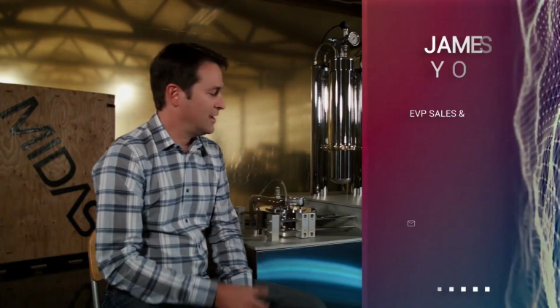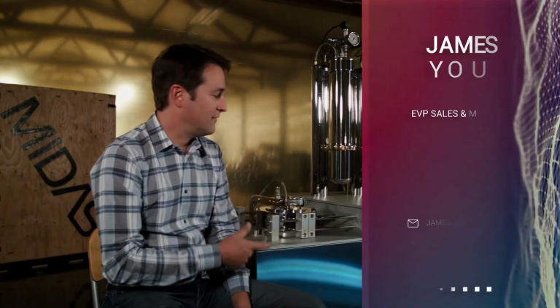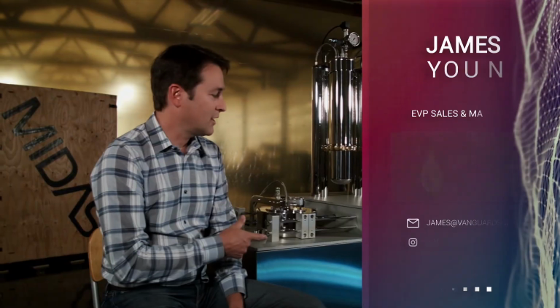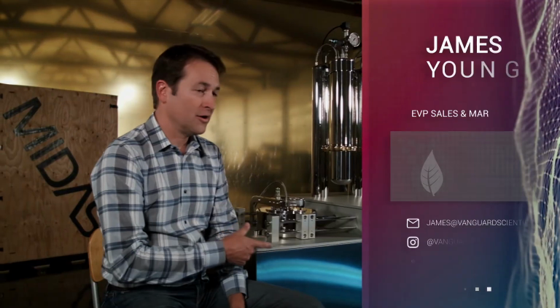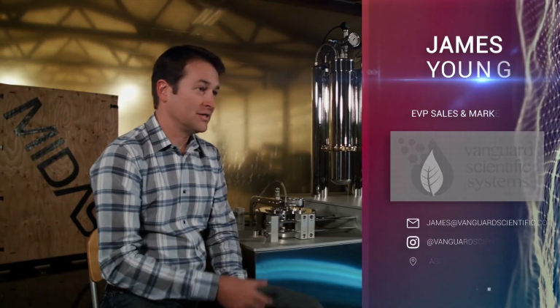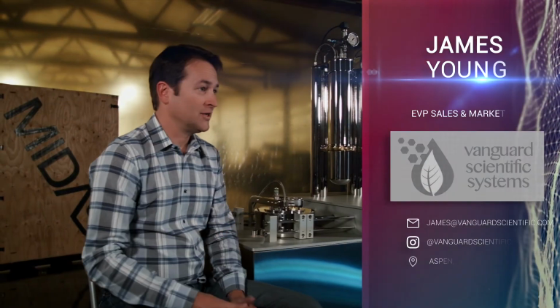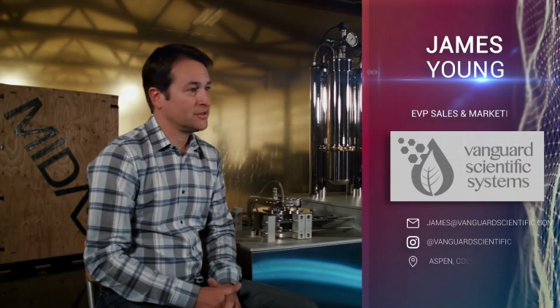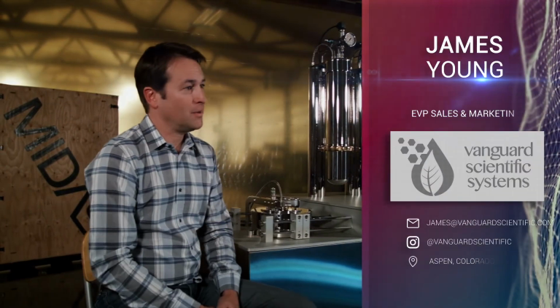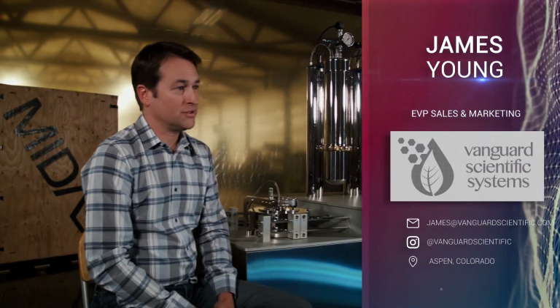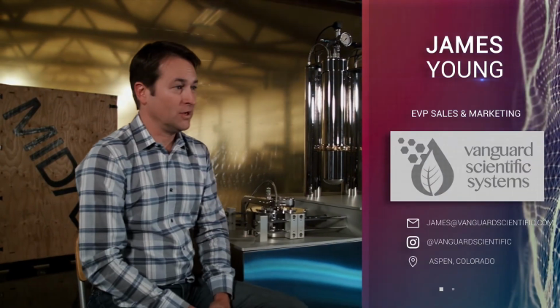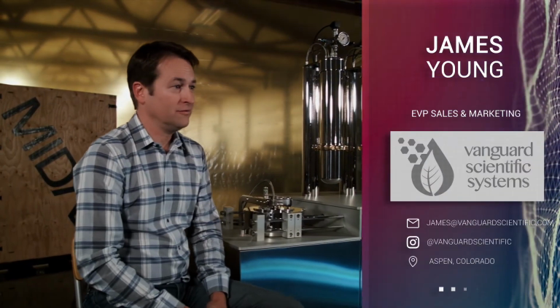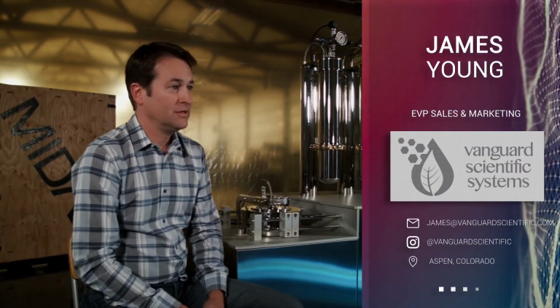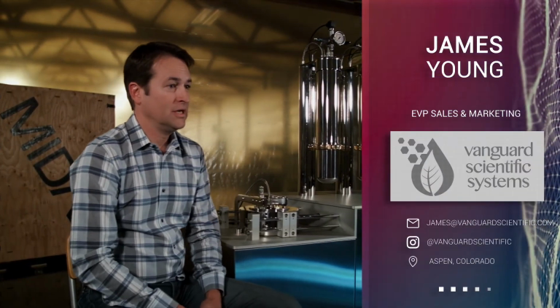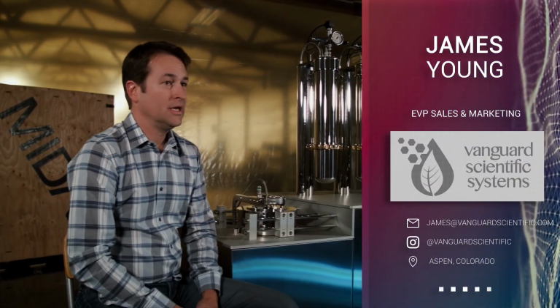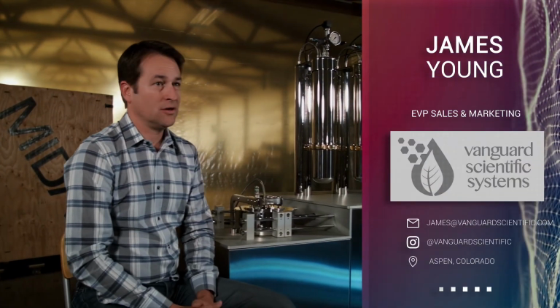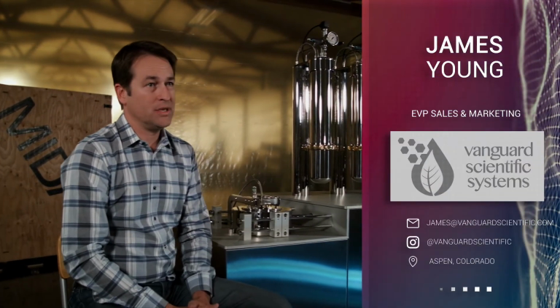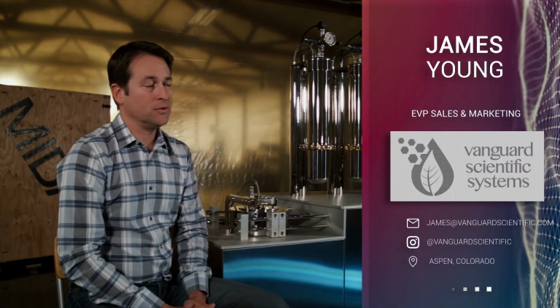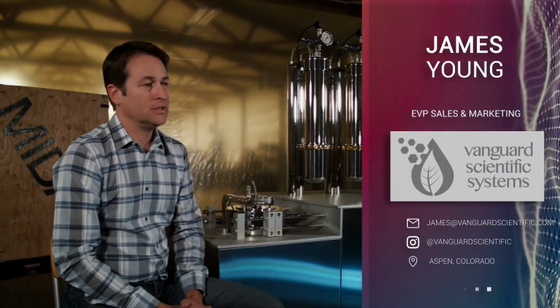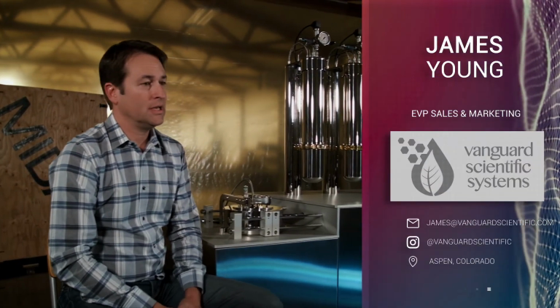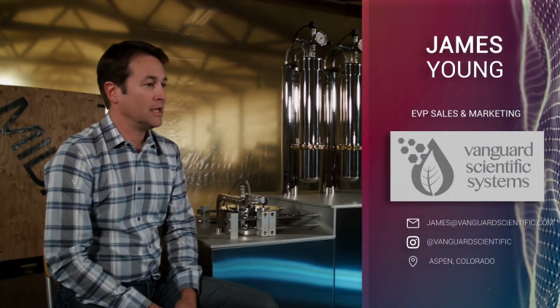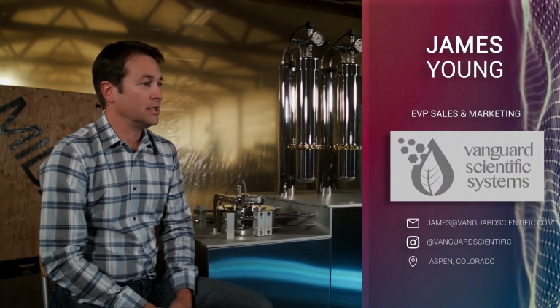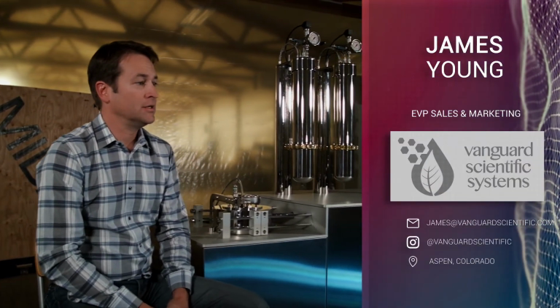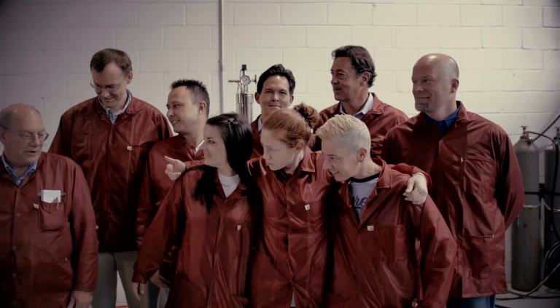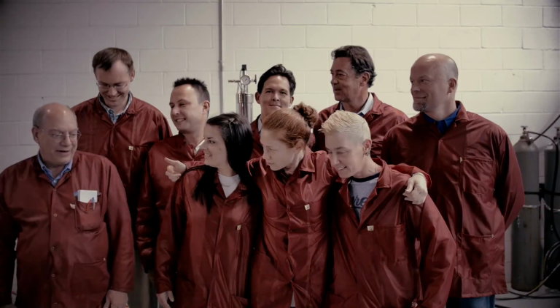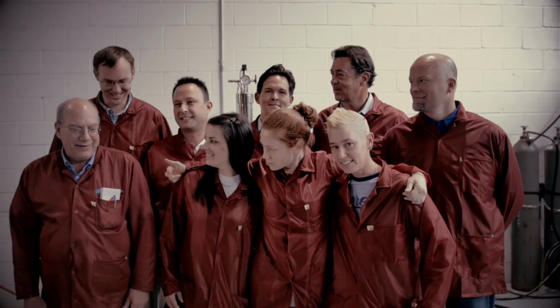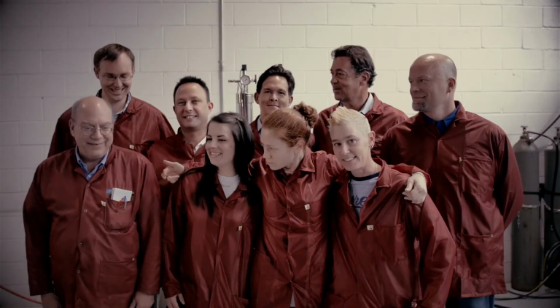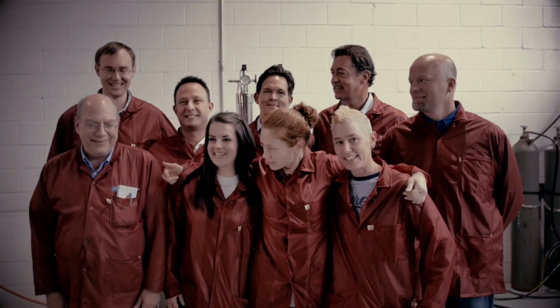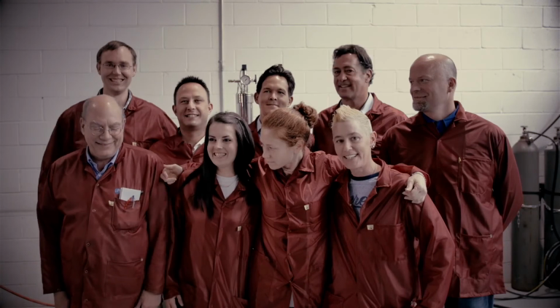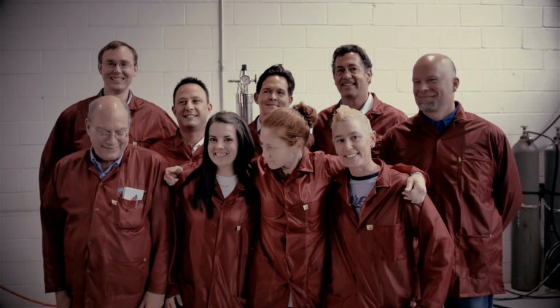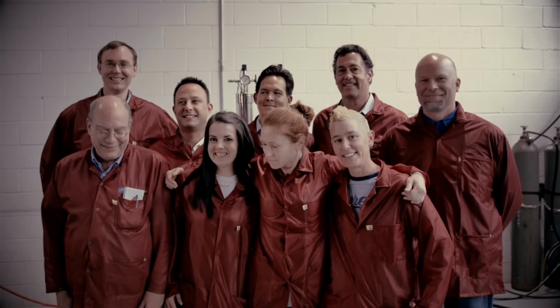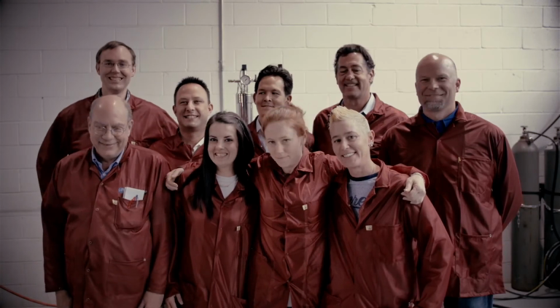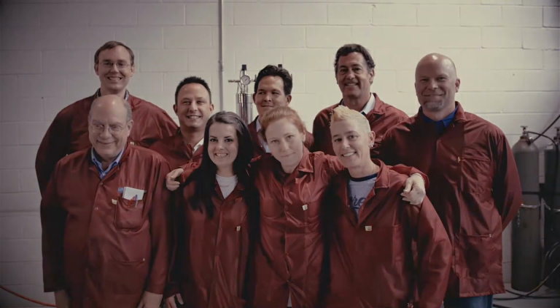At Vanguard, it's not just the MIDAS-12 — it's our people, and we want our customers to feel like family.